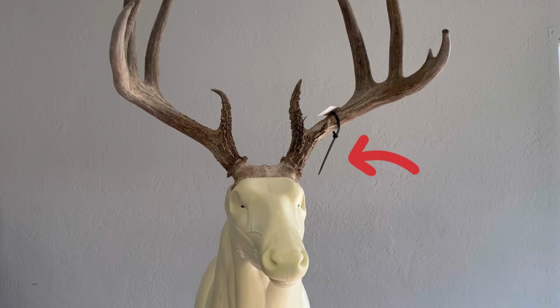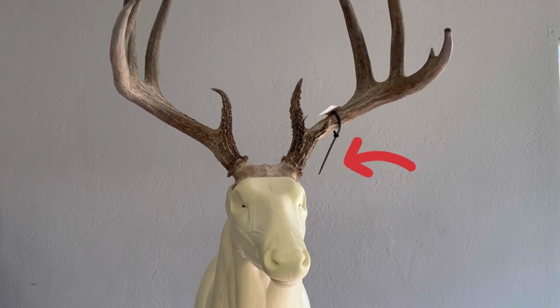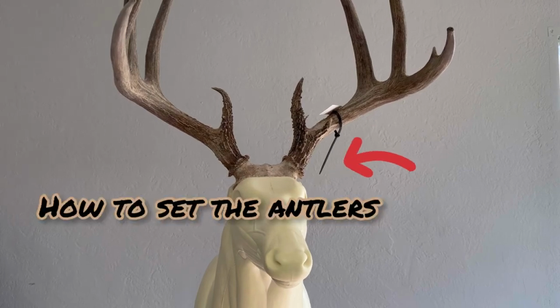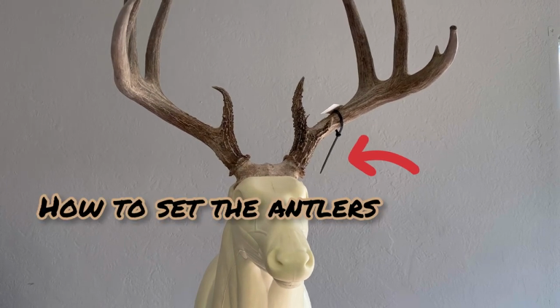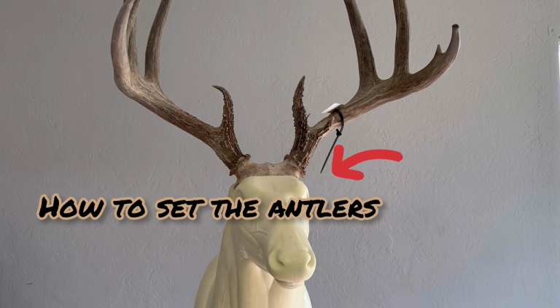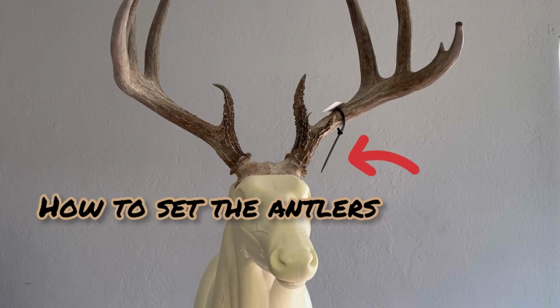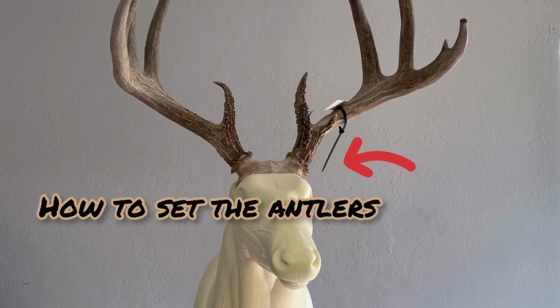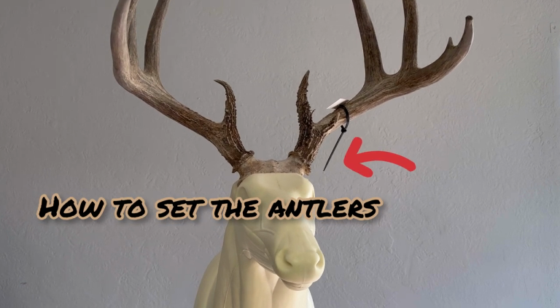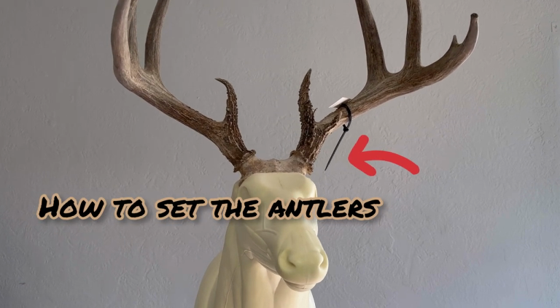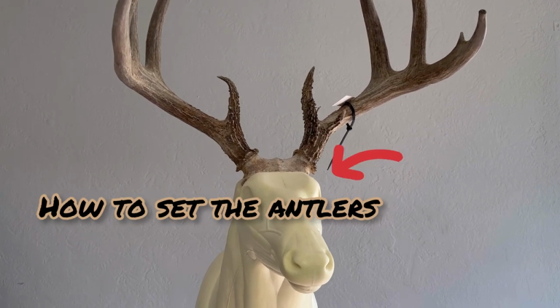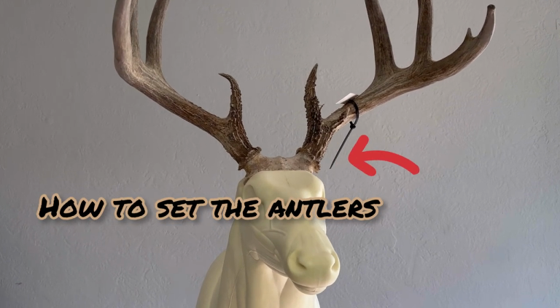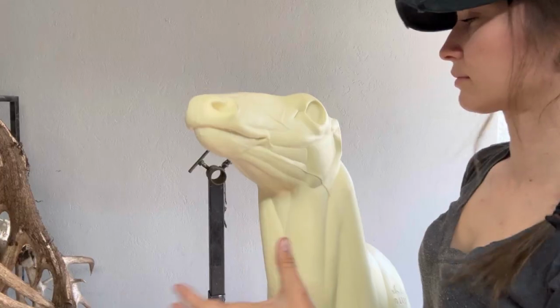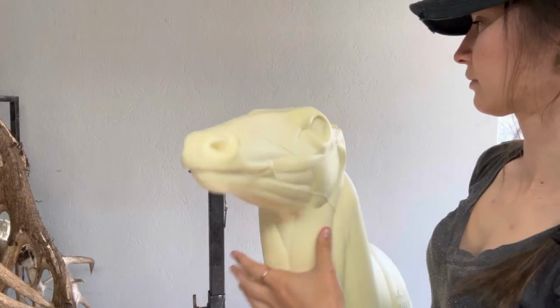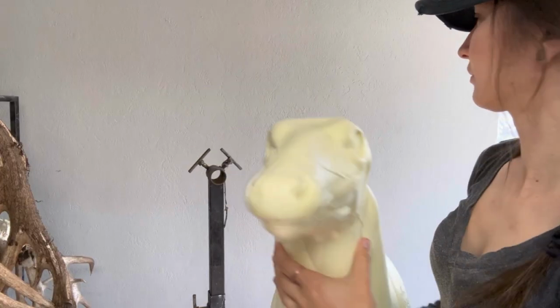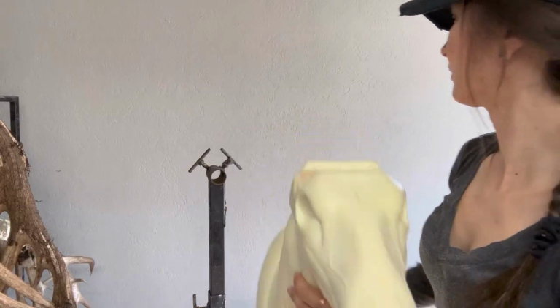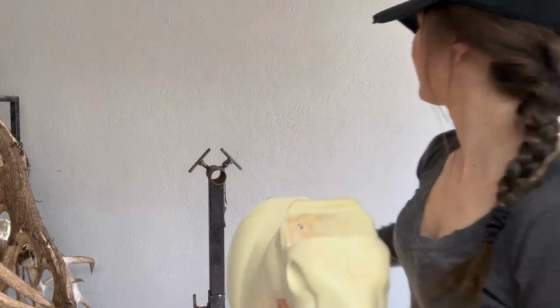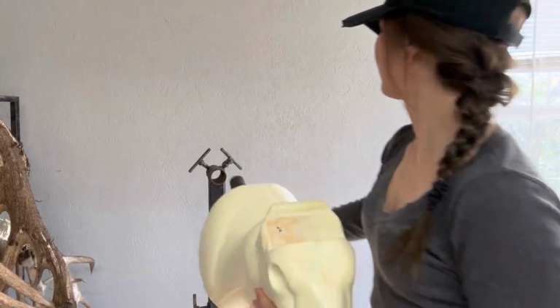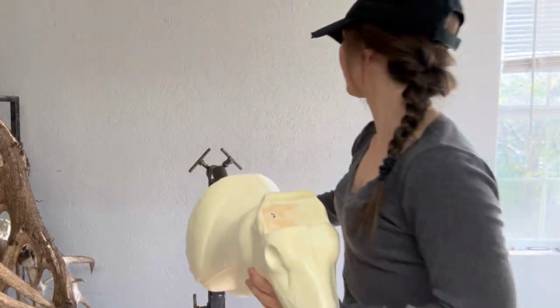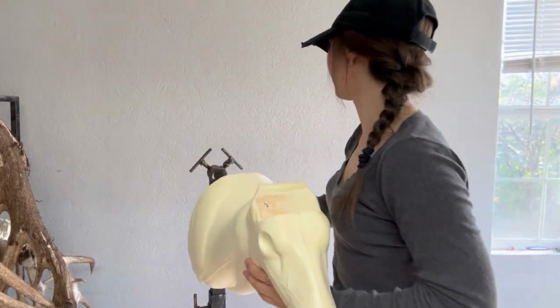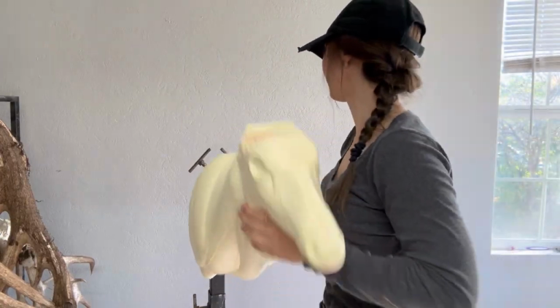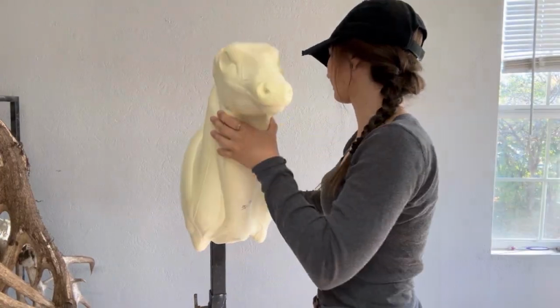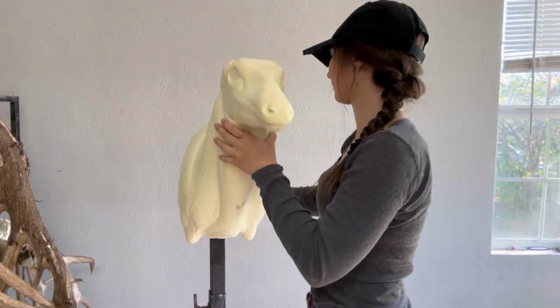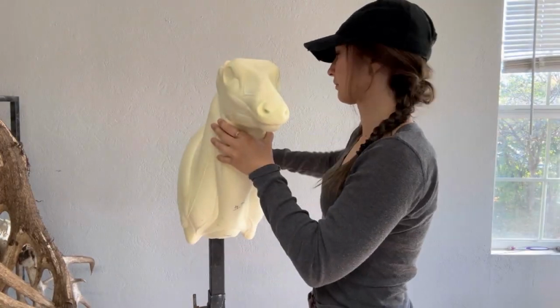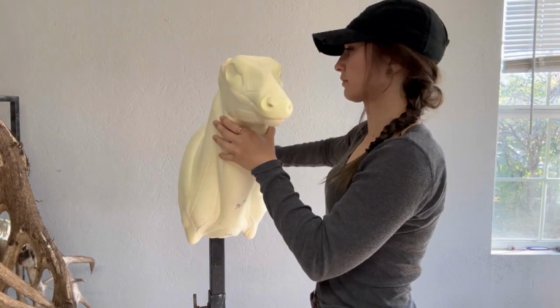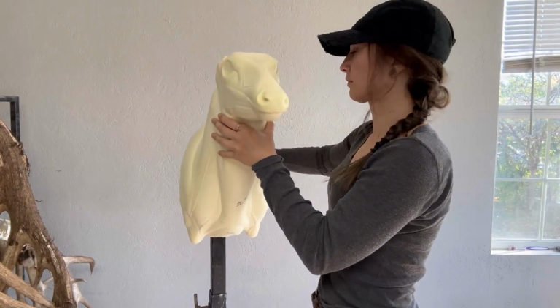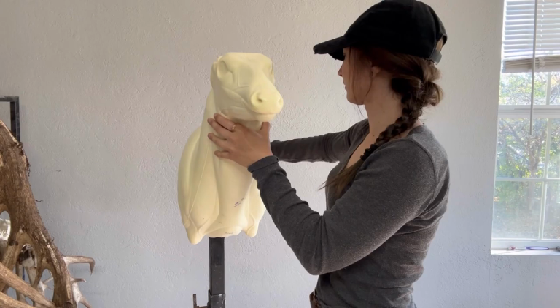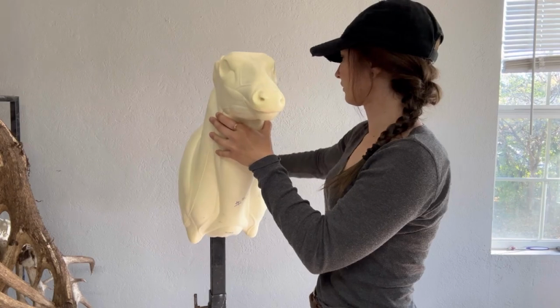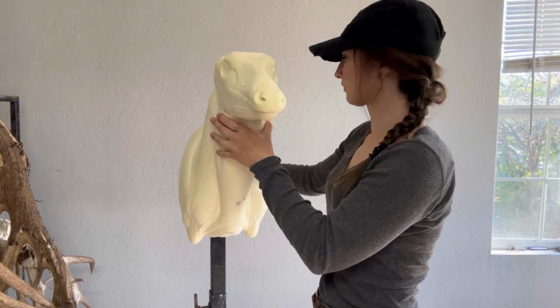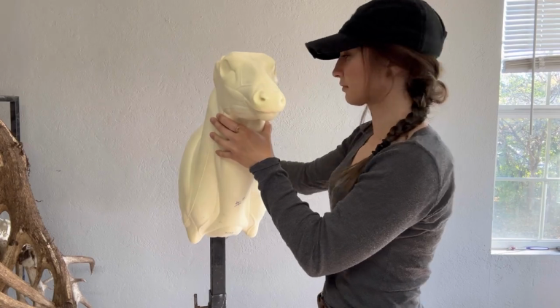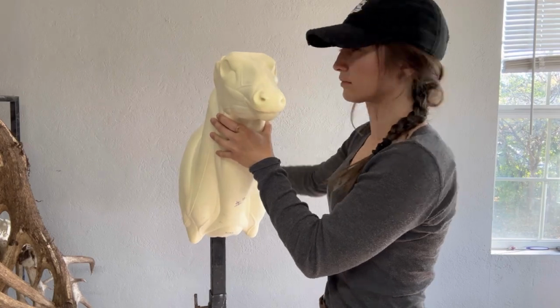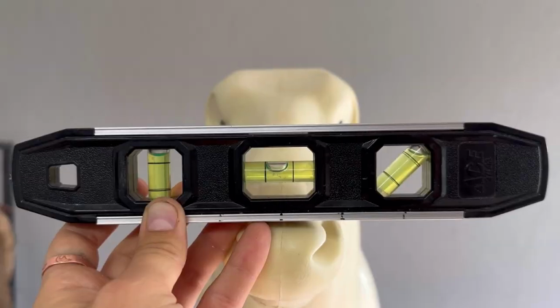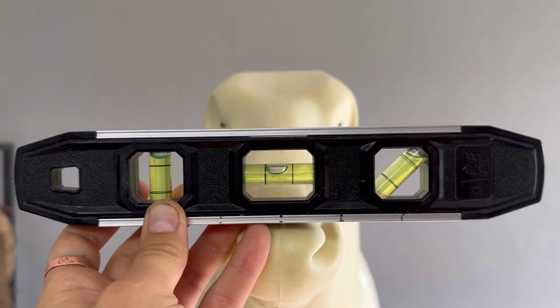Here's how to set the antlers on a deer mount. First we got to put a form up on the stand and we're going to make sure it's level before we do anything.